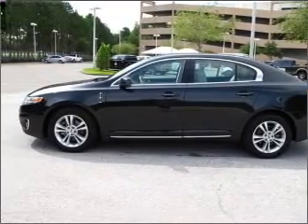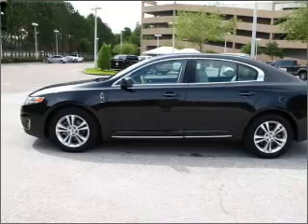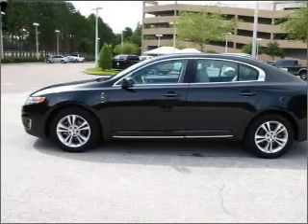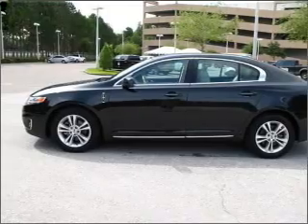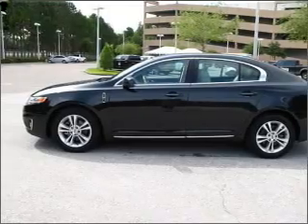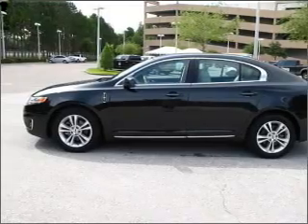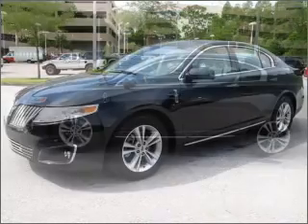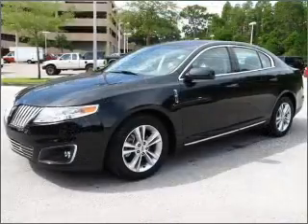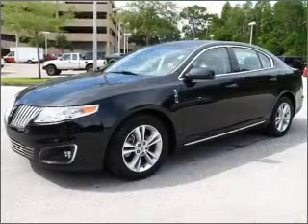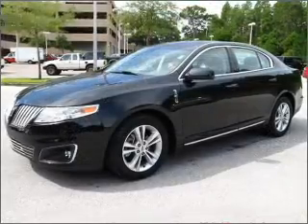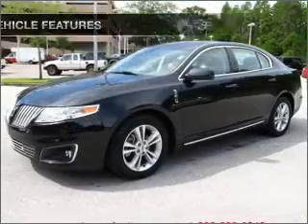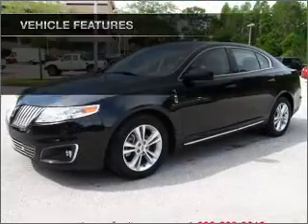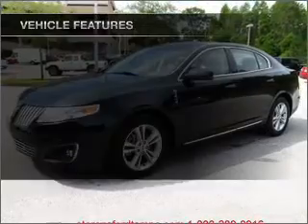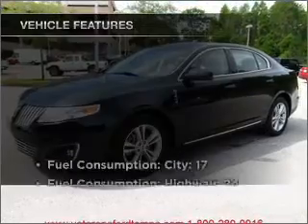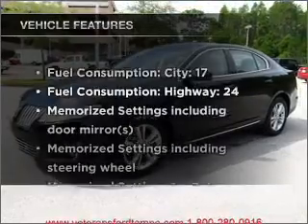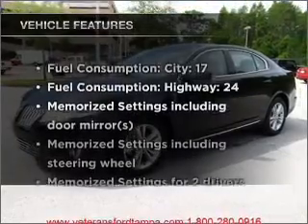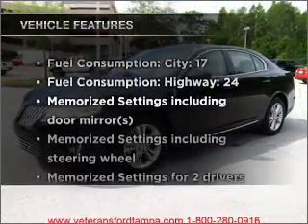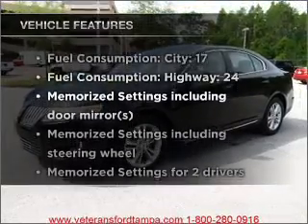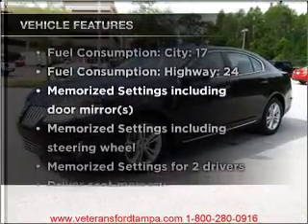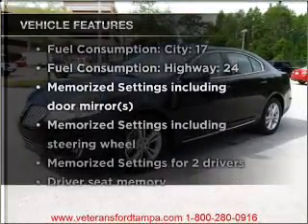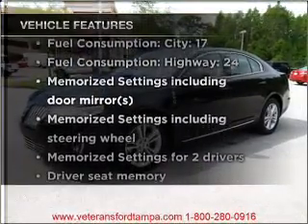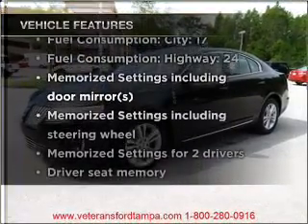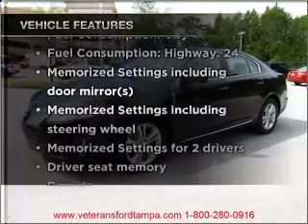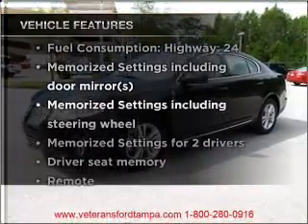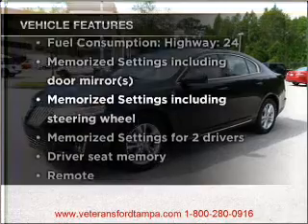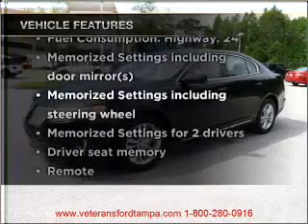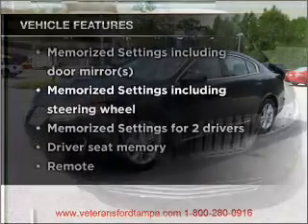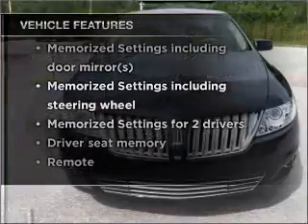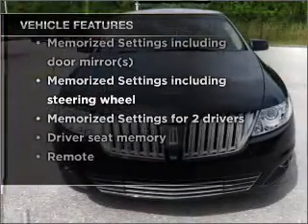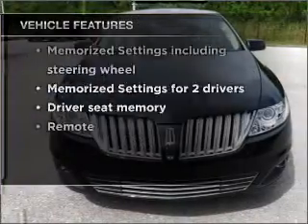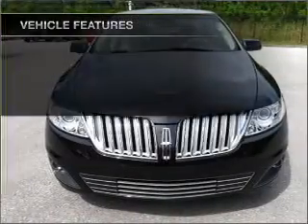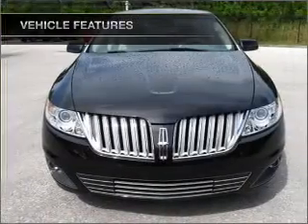Memory settings are just one of the extras. And with these notable features, you won't want to miss out on the opportunity to own this amazing ride.